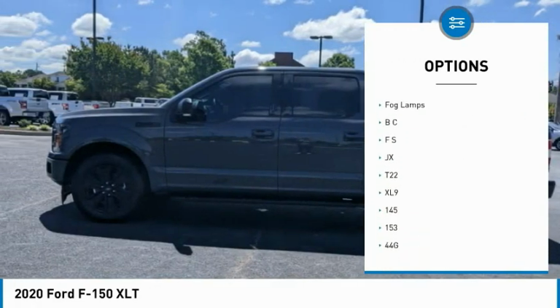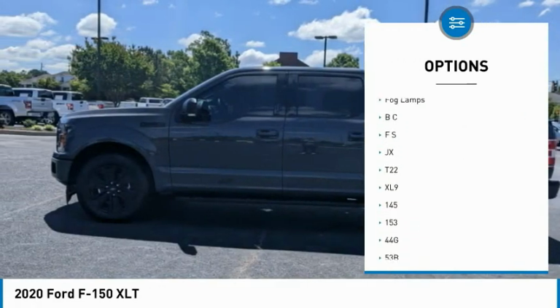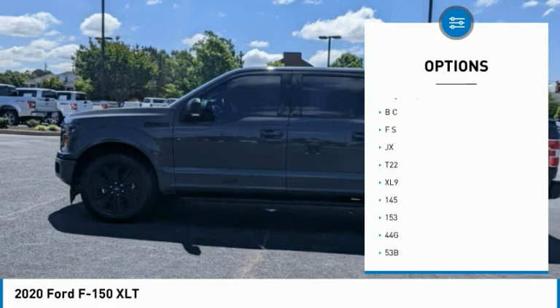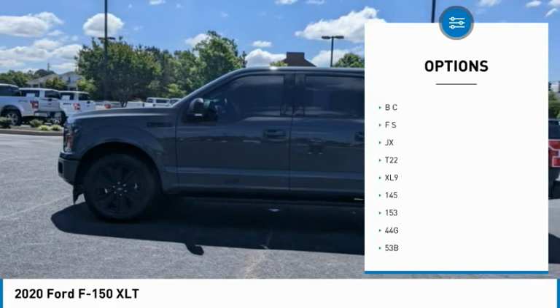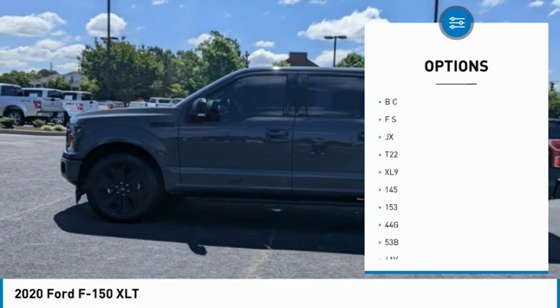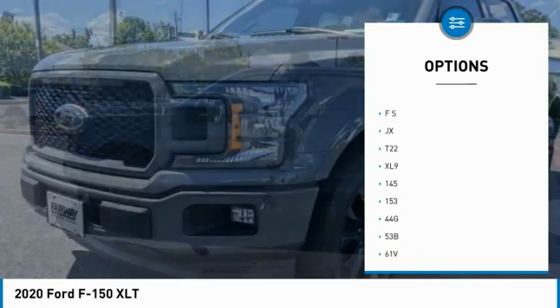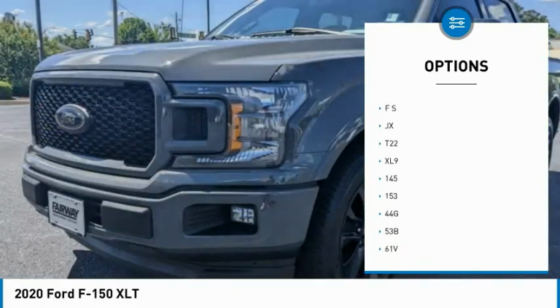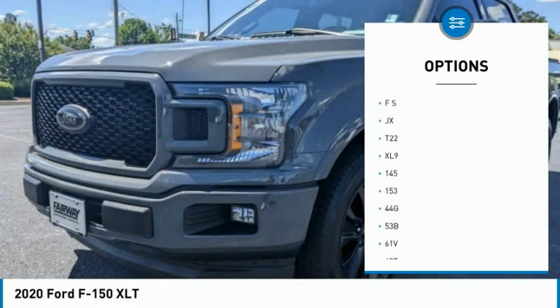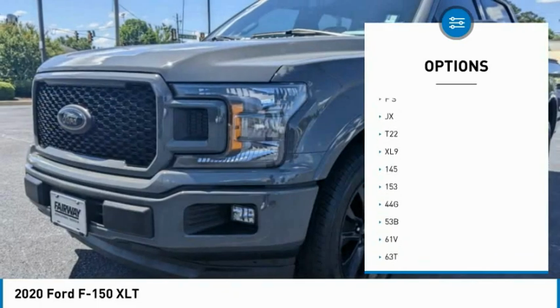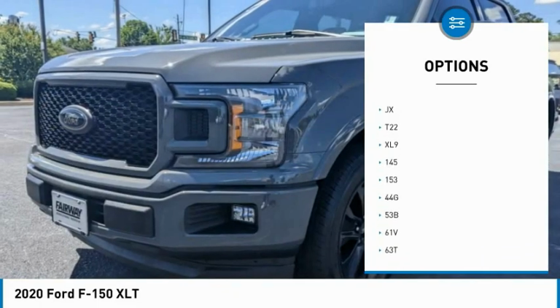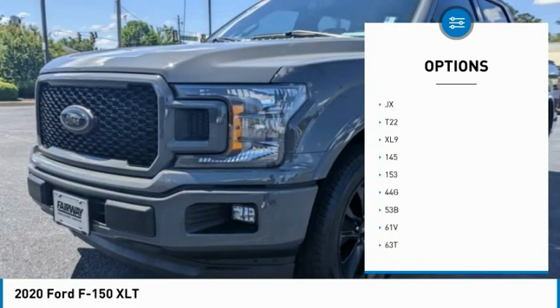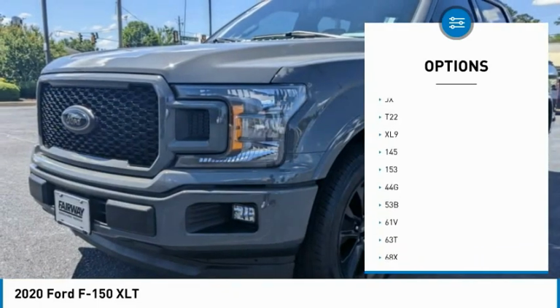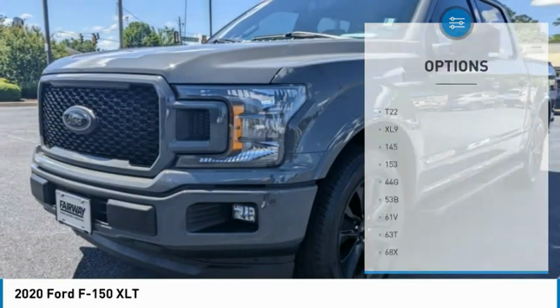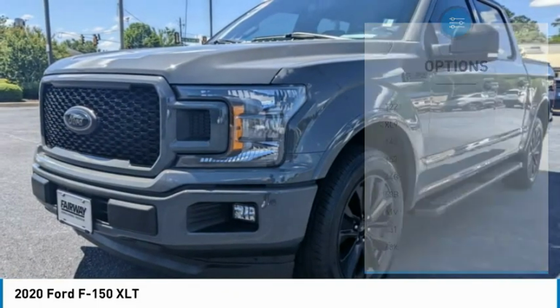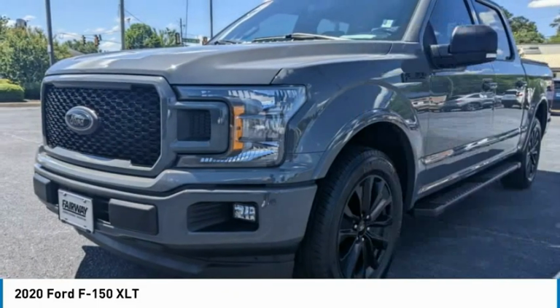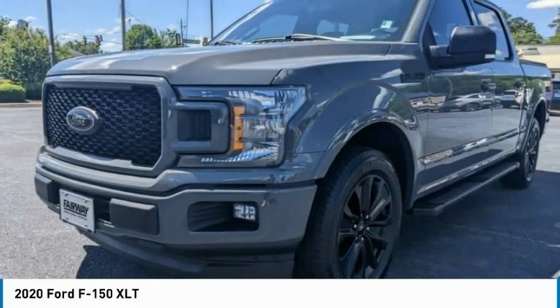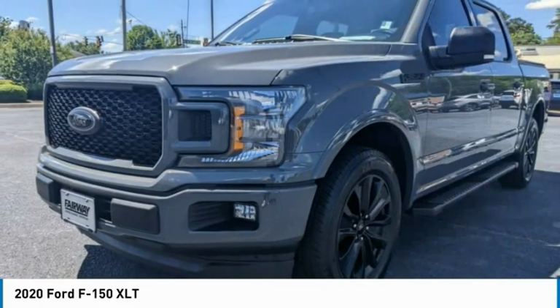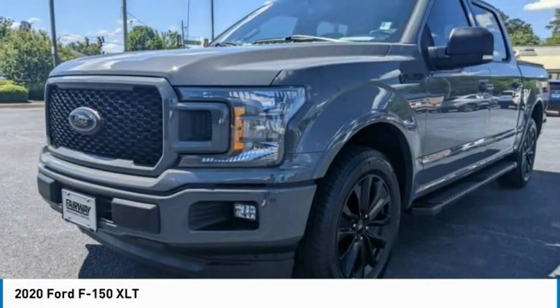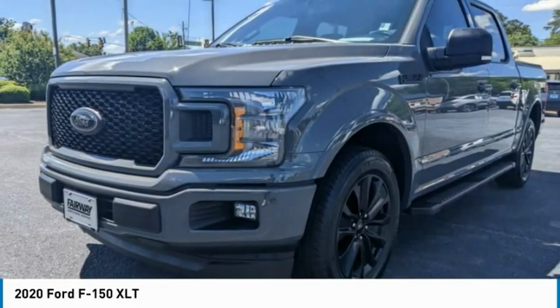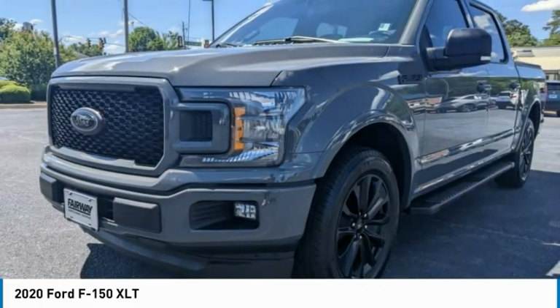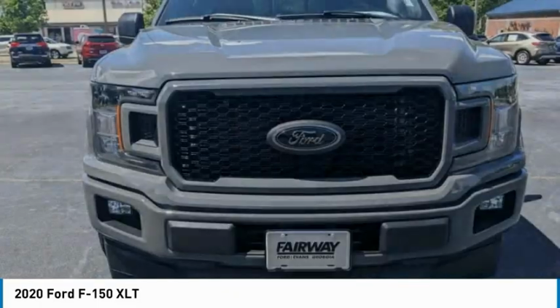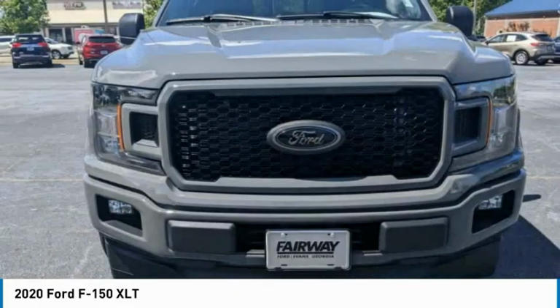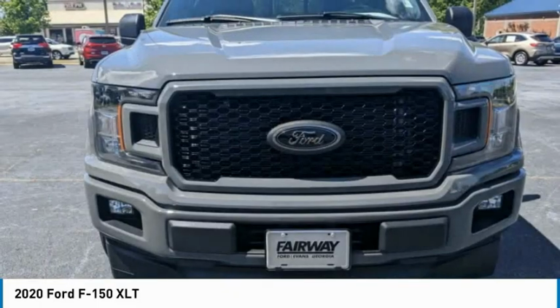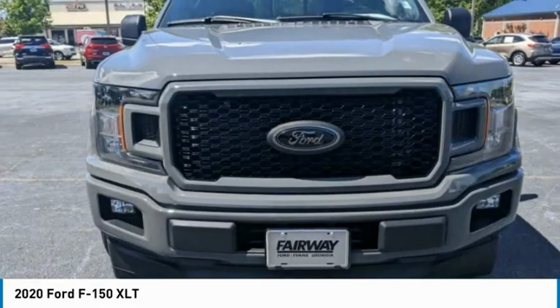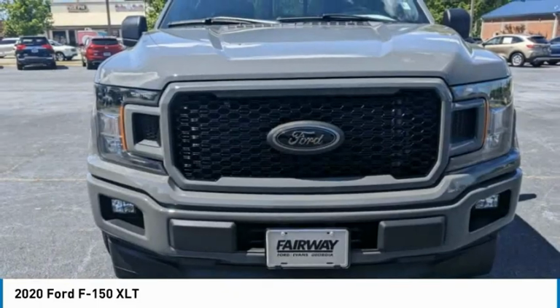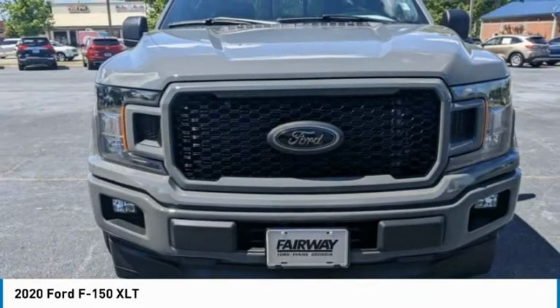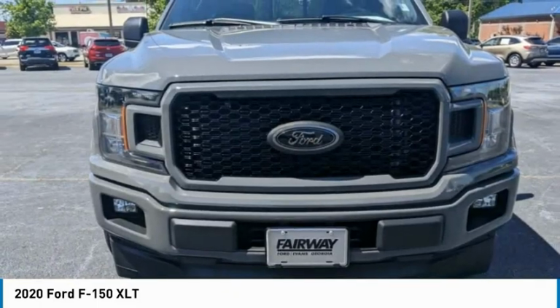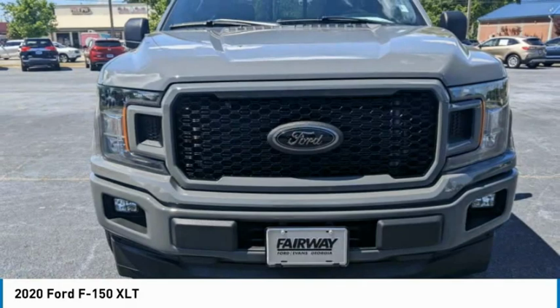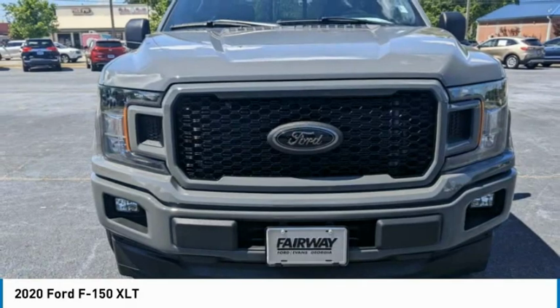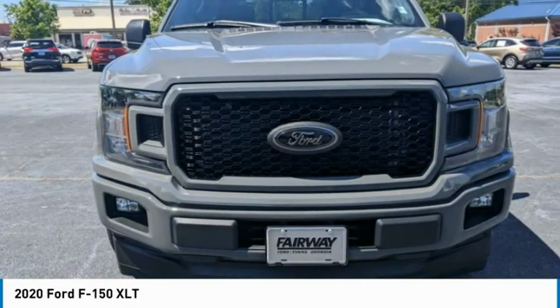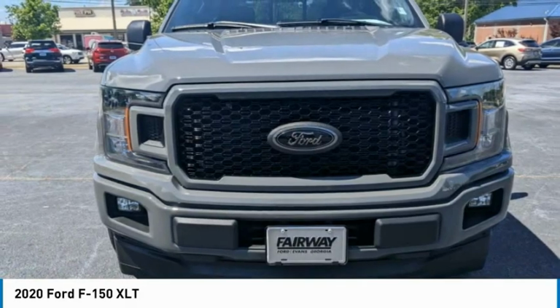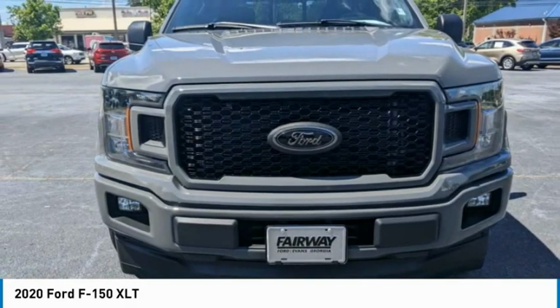Daytime running lights, engine immobilizer, rear wheel drive, four-wheel disc brakes, fog lamps.